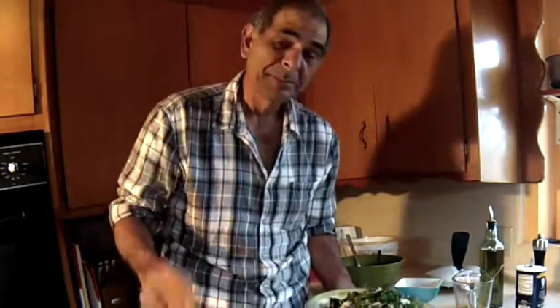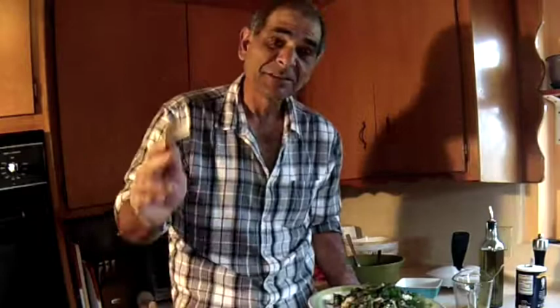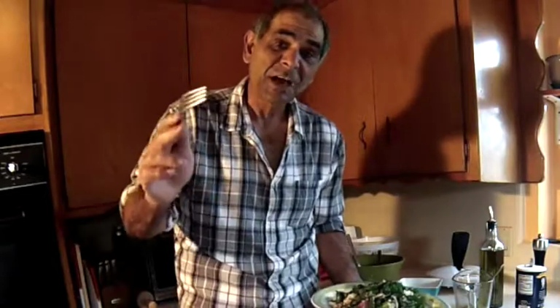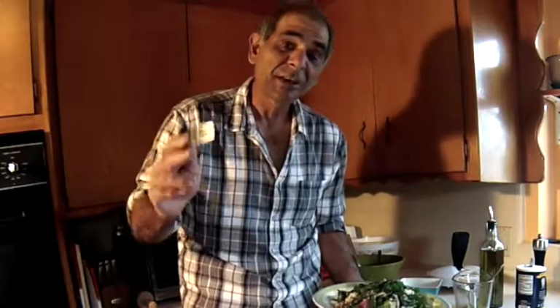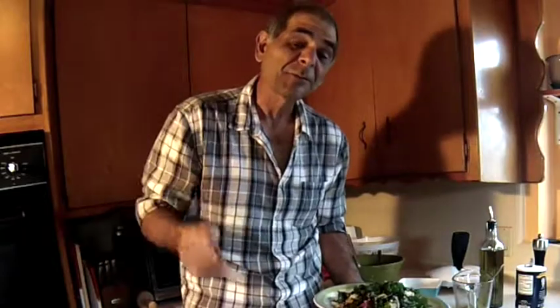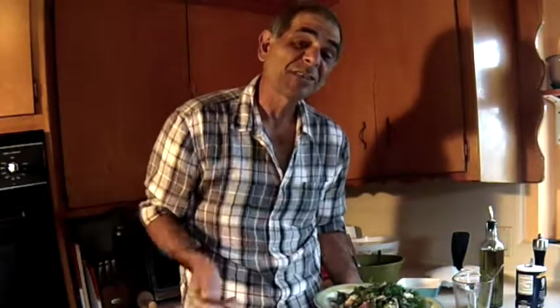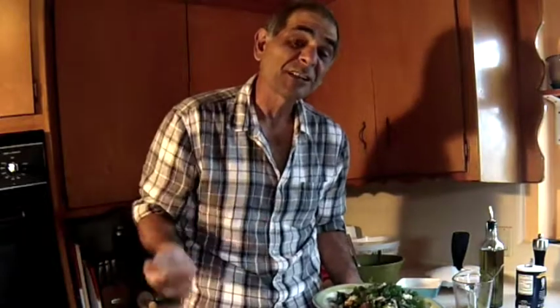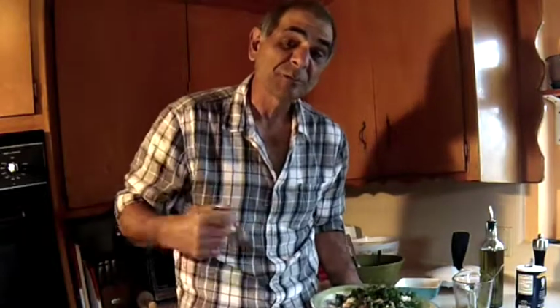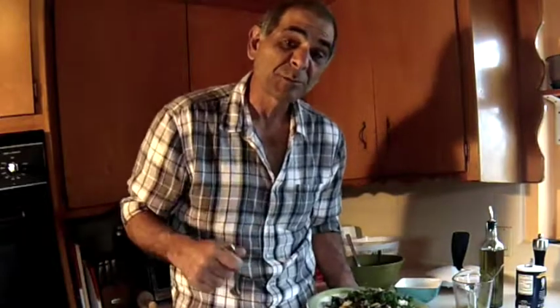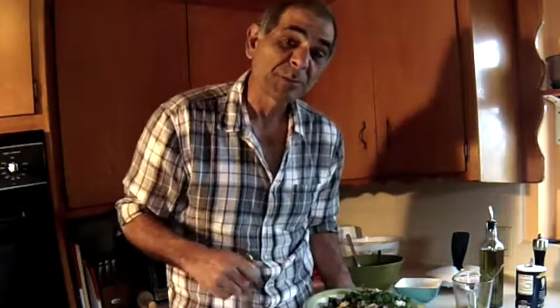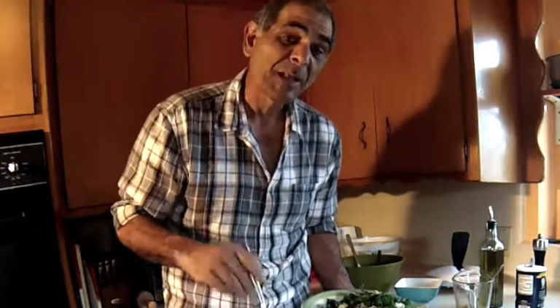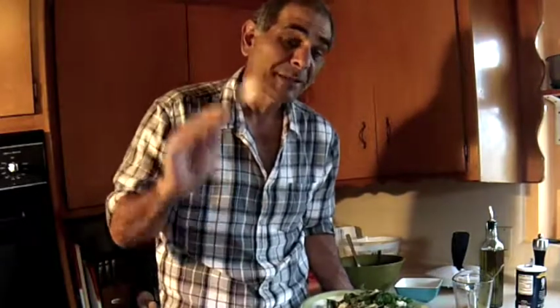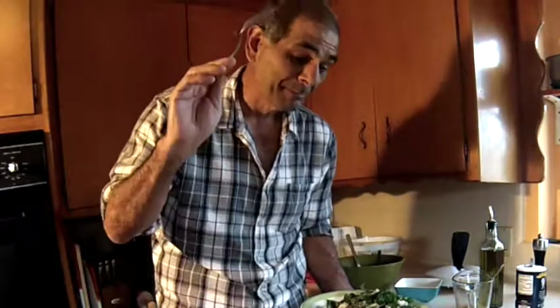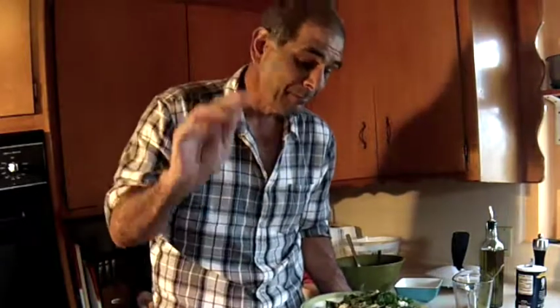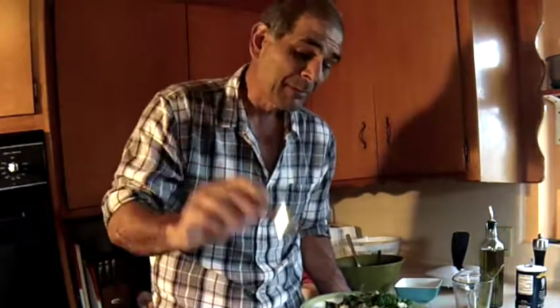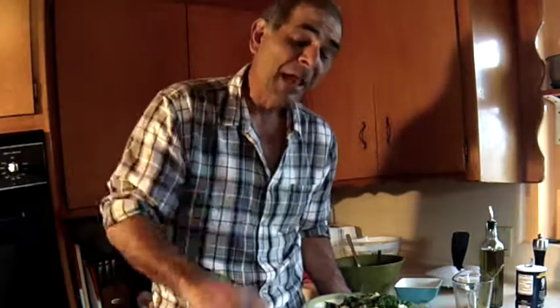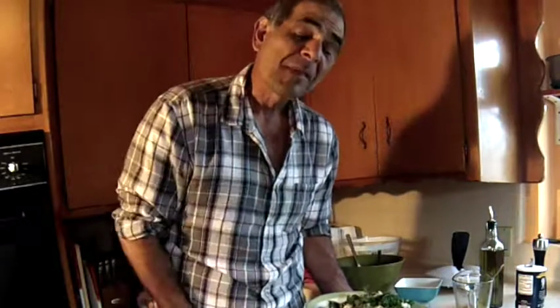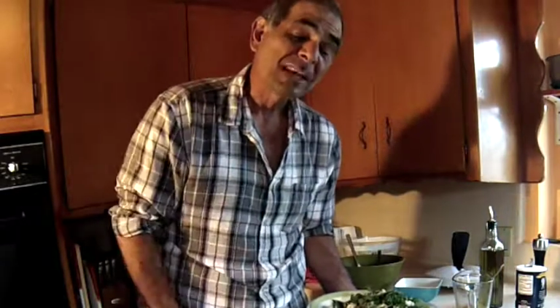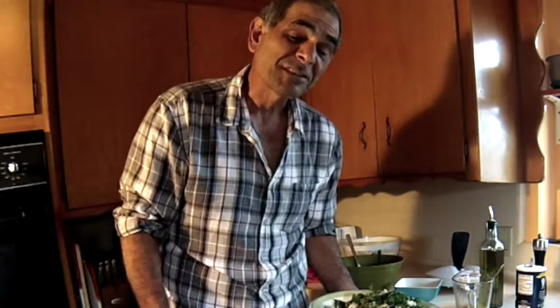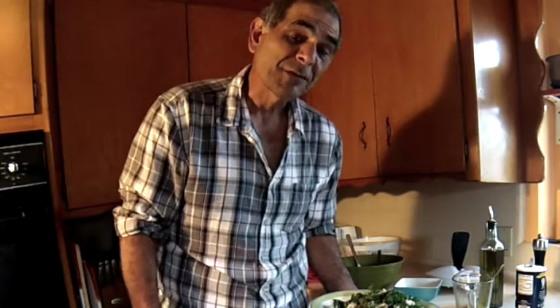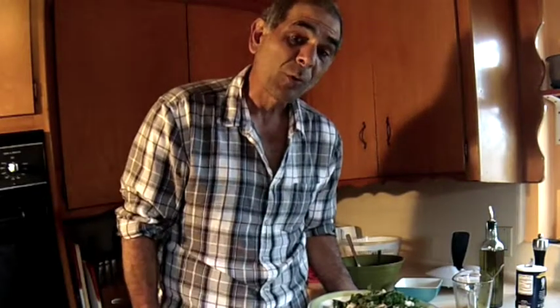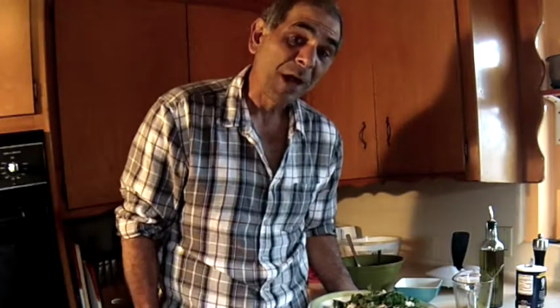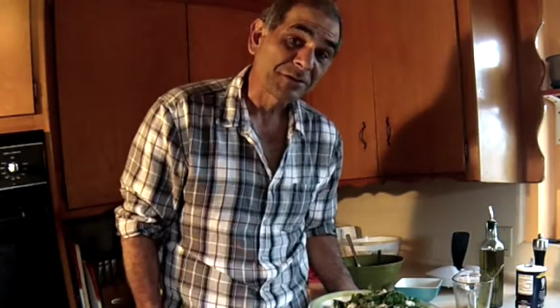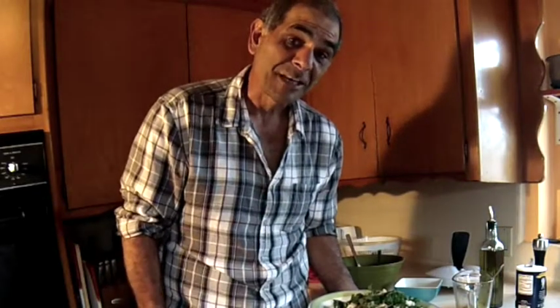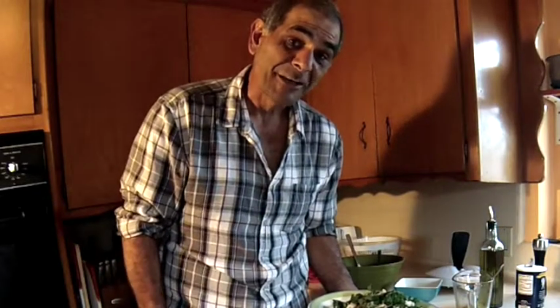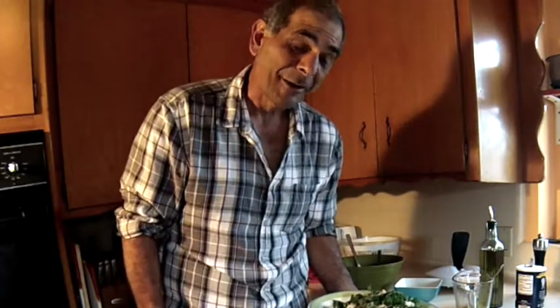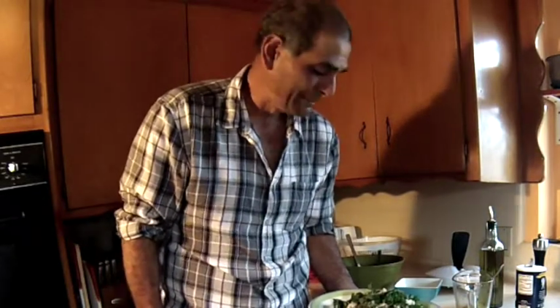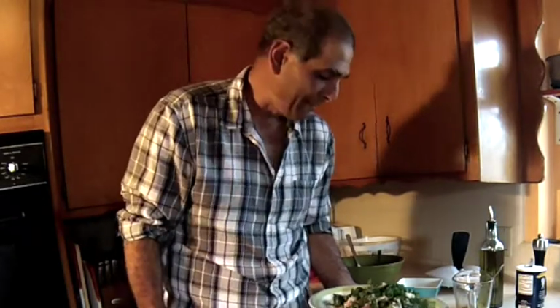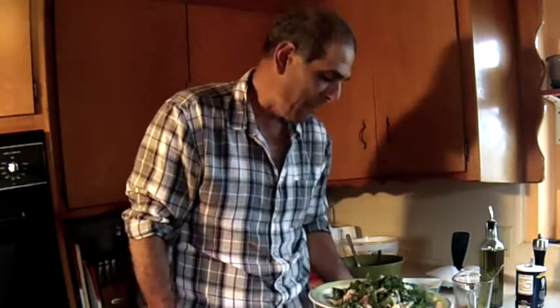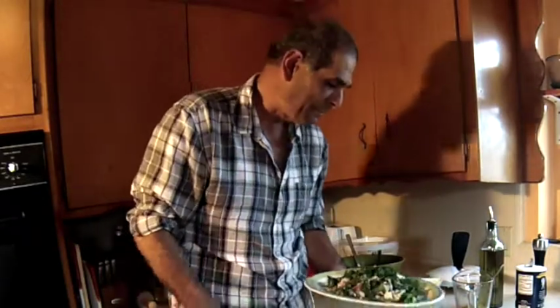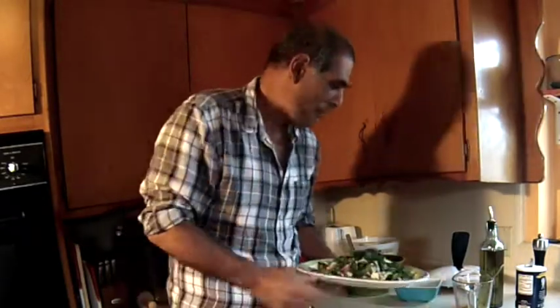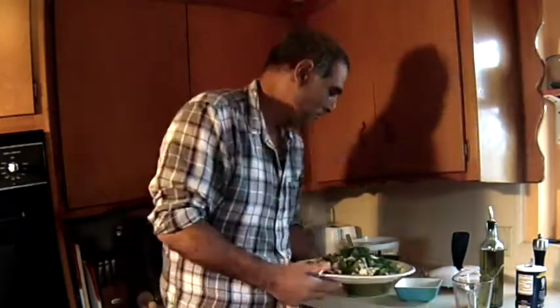This is Yanni from Inside the Fisherman's Belly. Thanks again for watching. Take care. Bye.